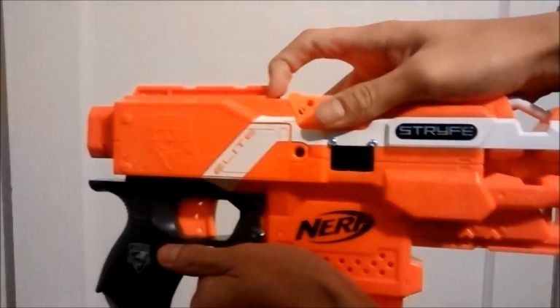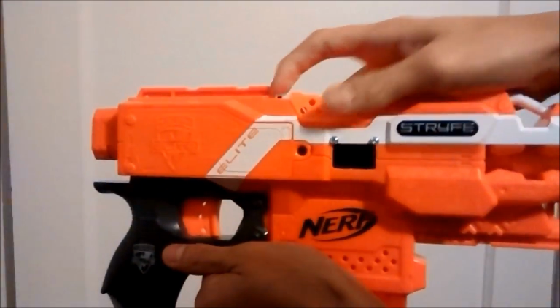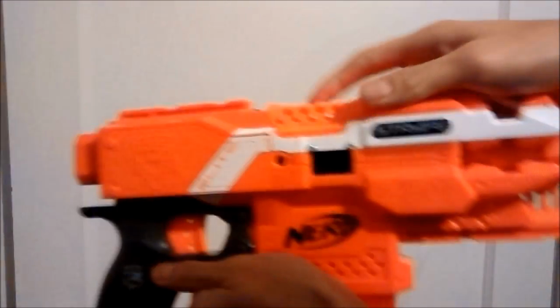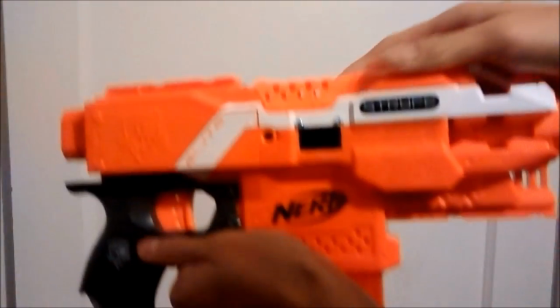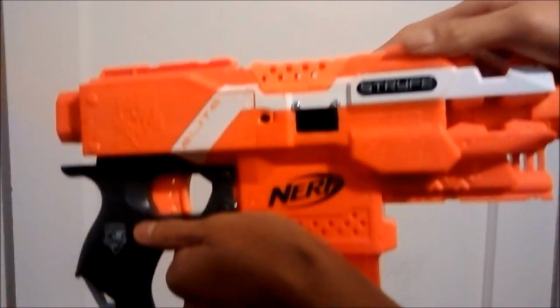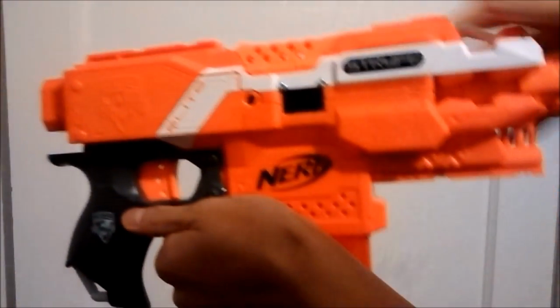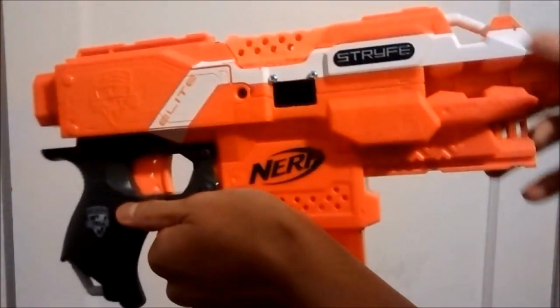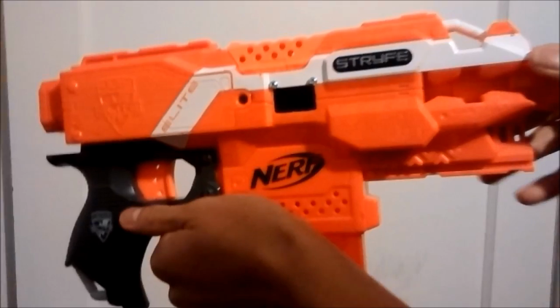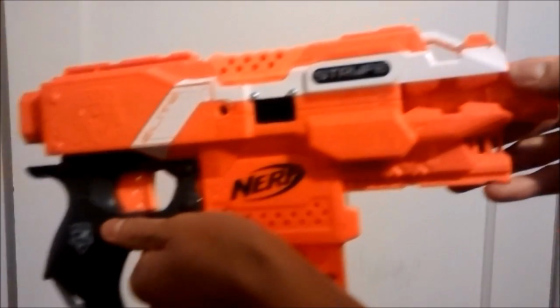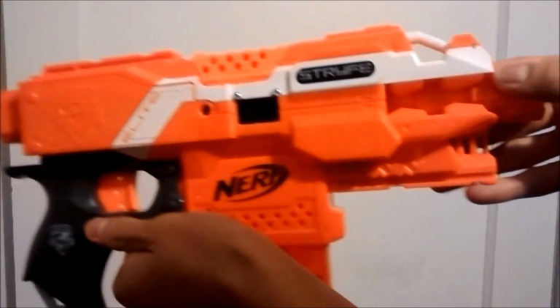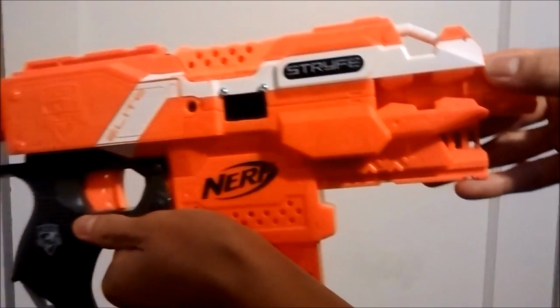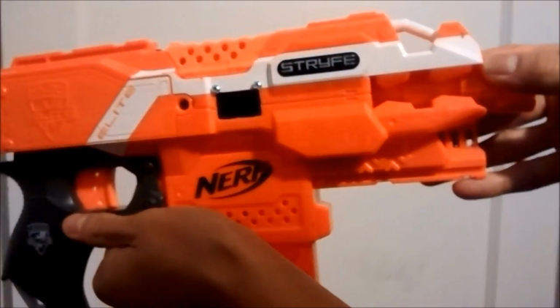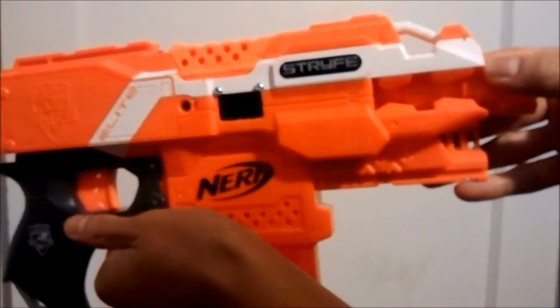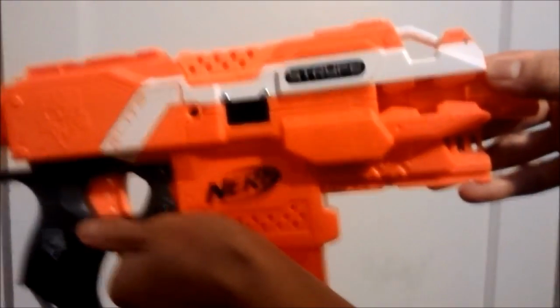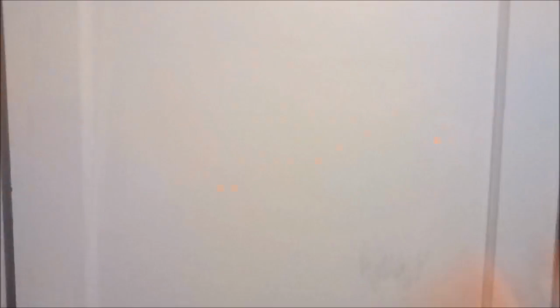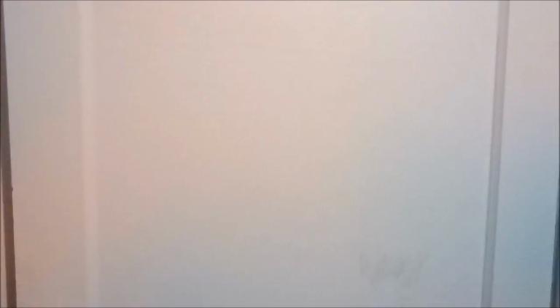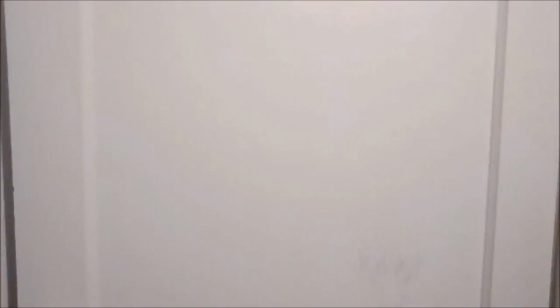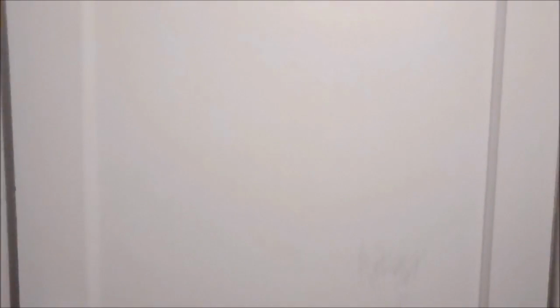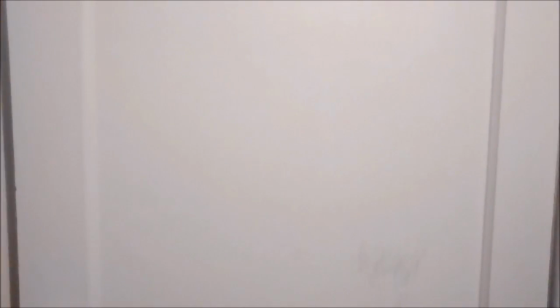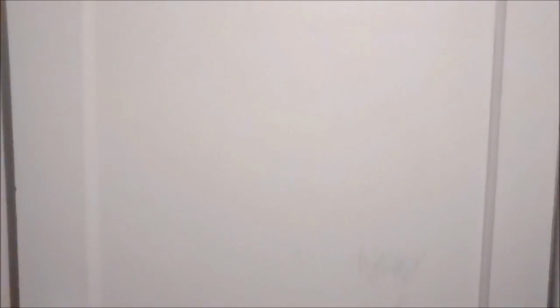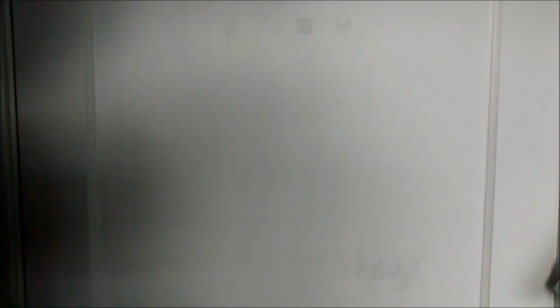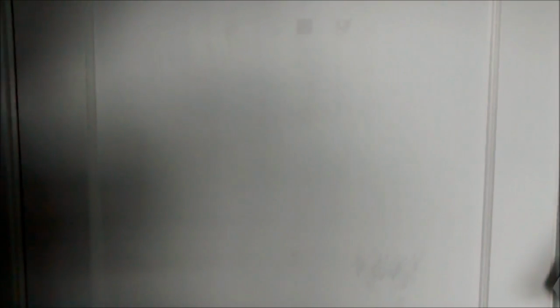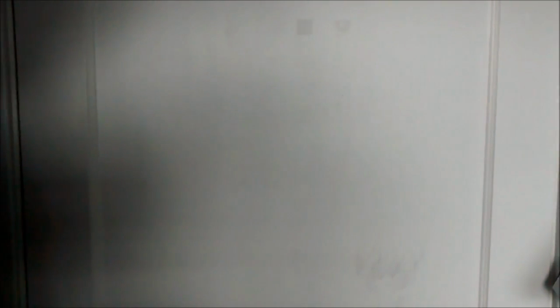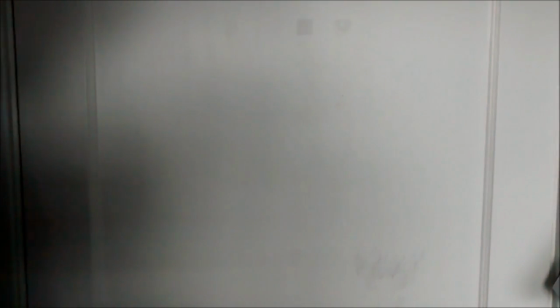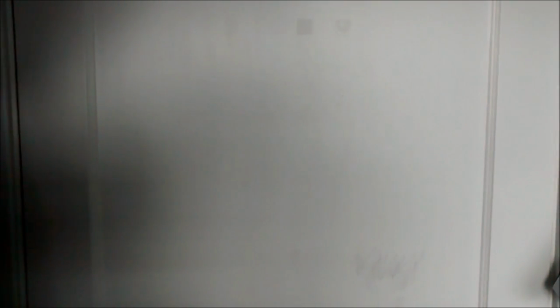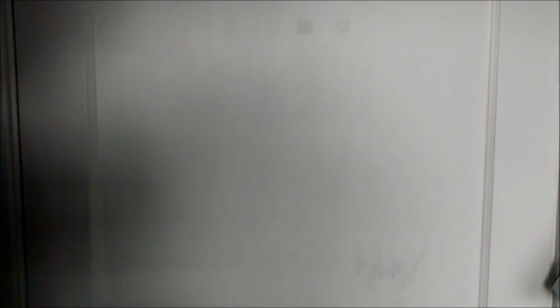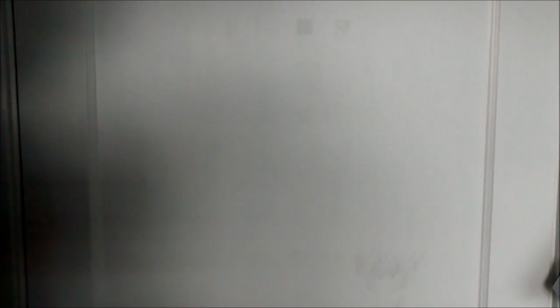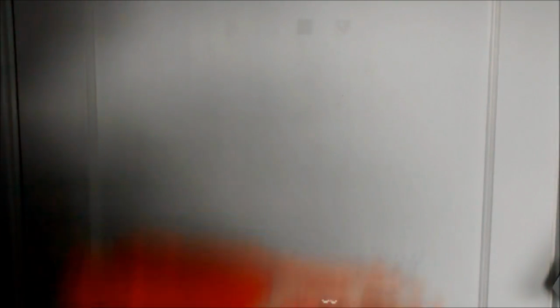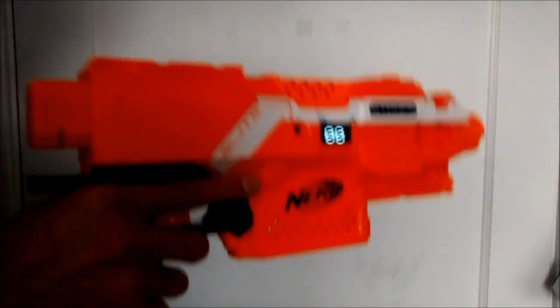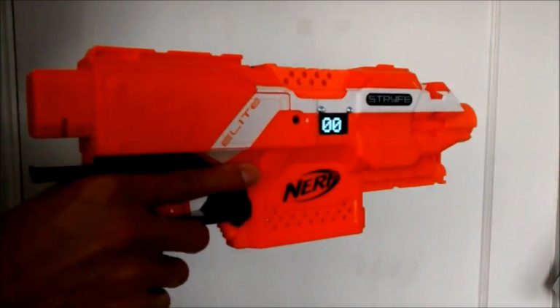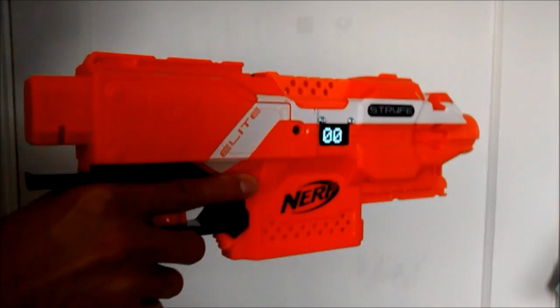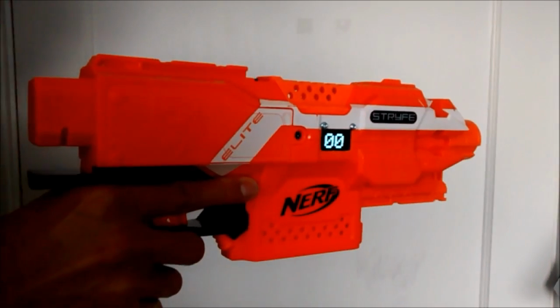That's just some firing tests. The introduction clip of the blaster firing was sped up to make it sound cooler.